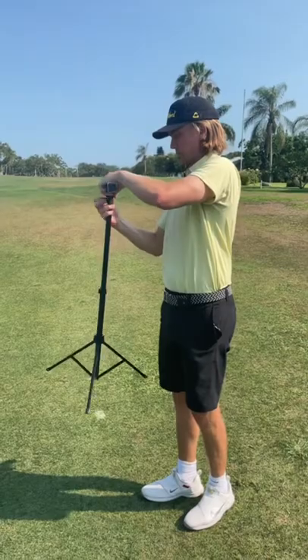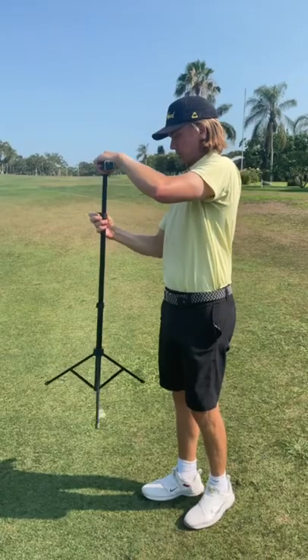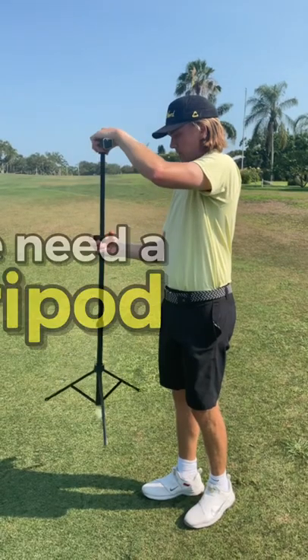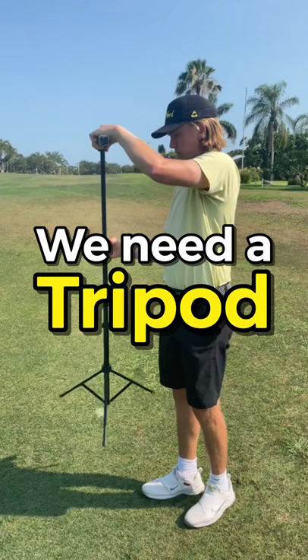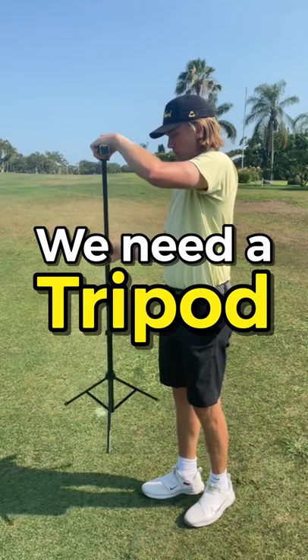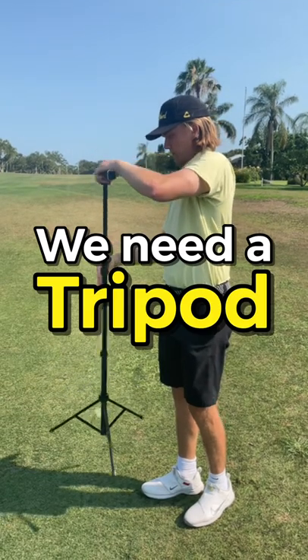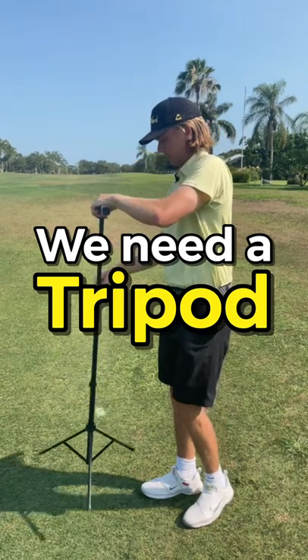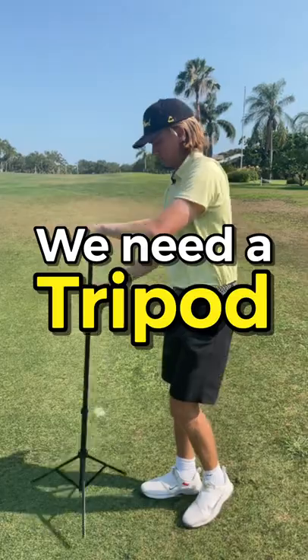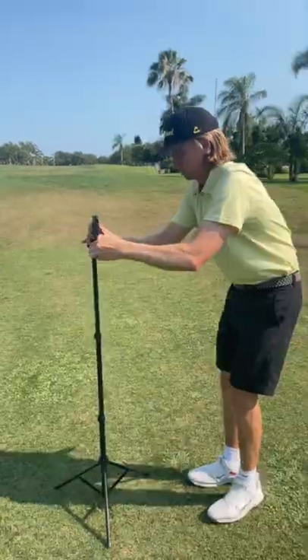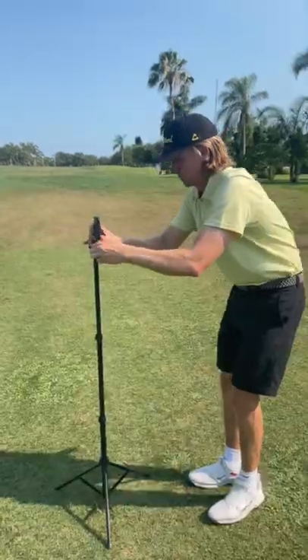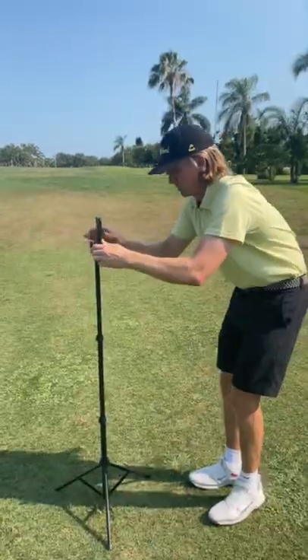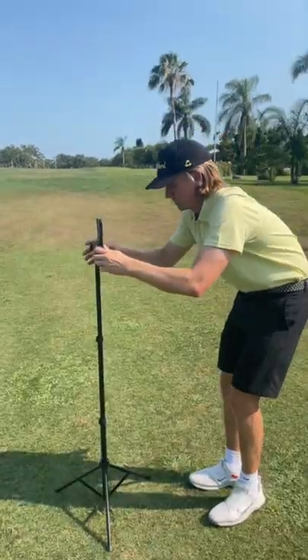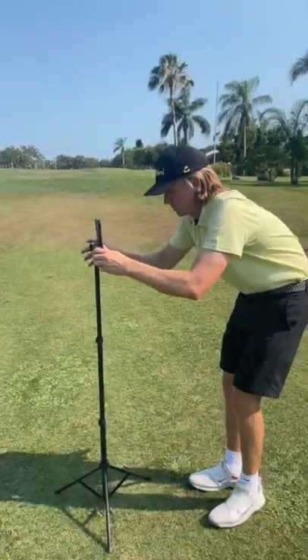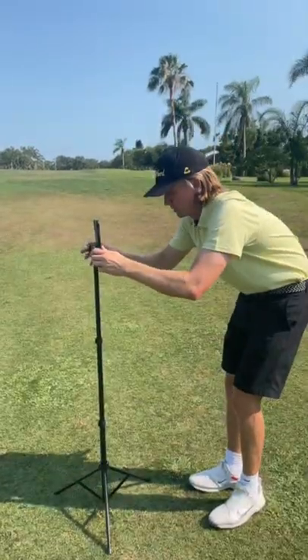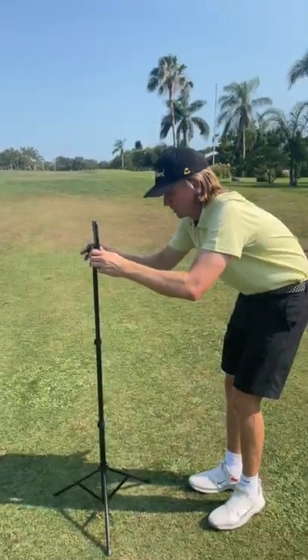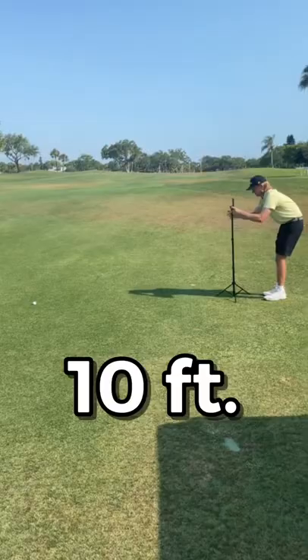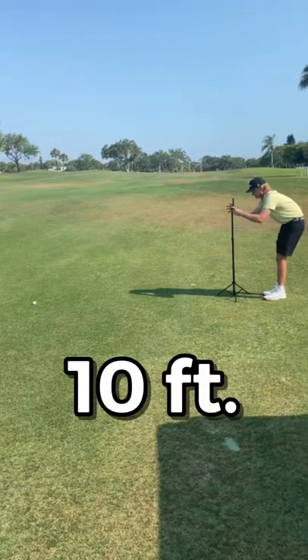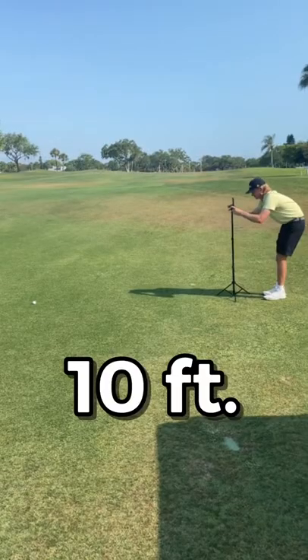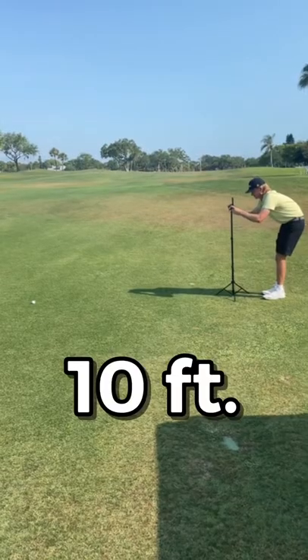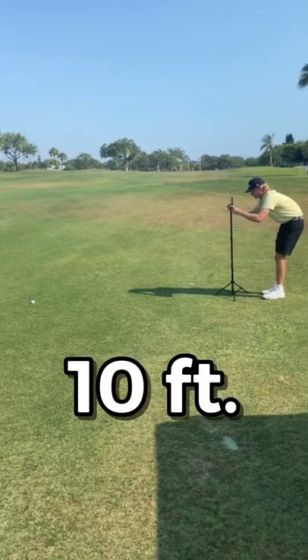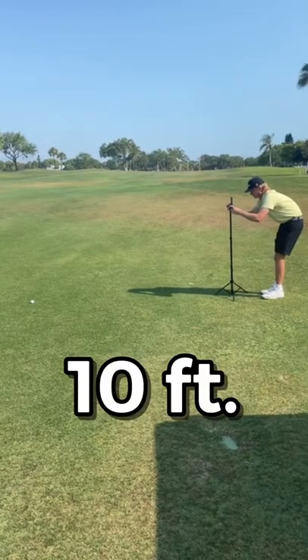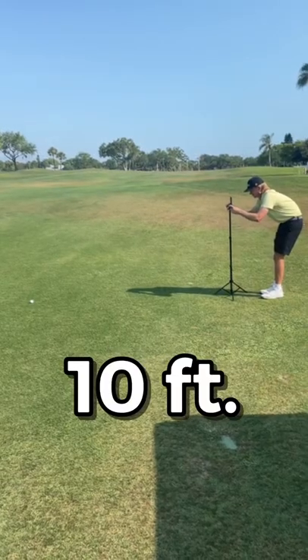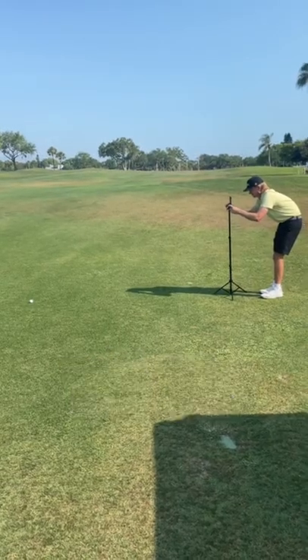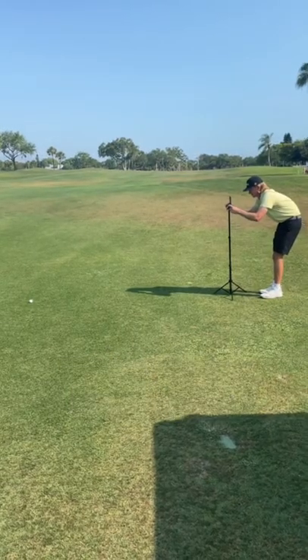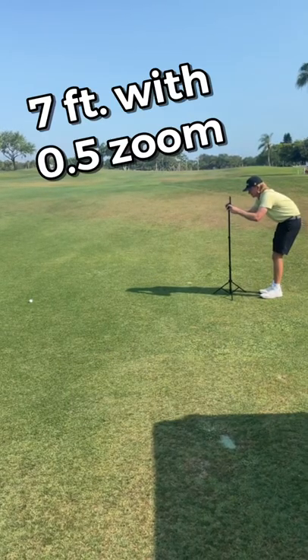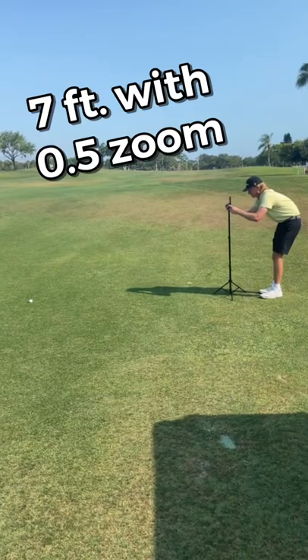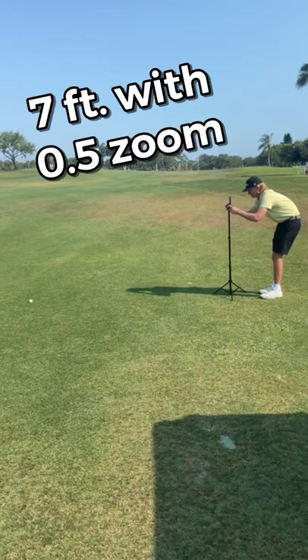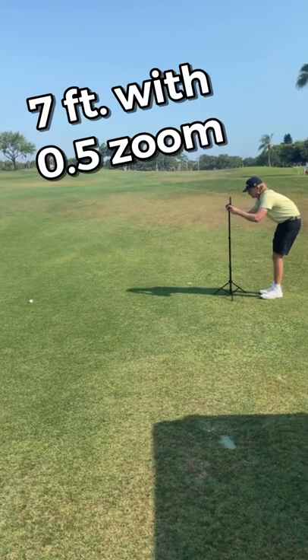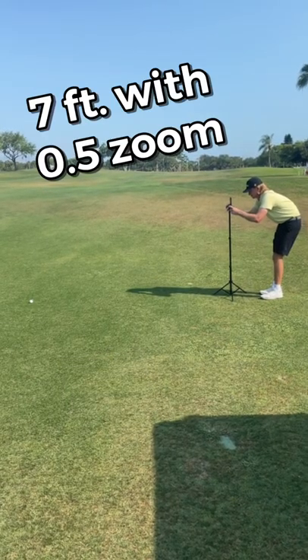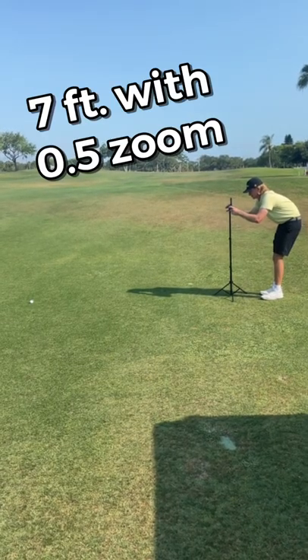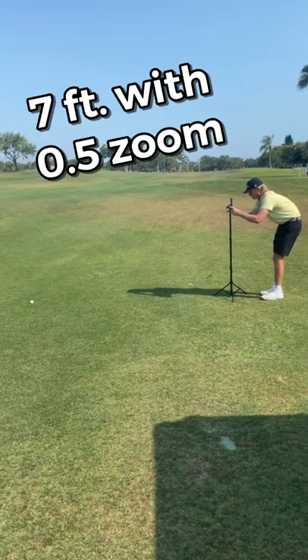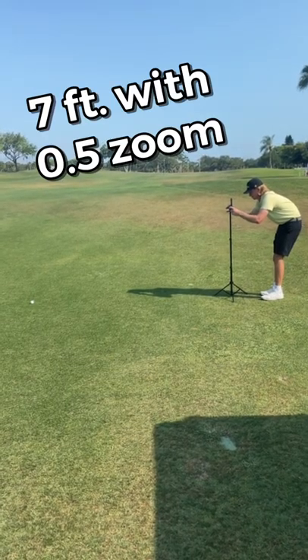First, we'll need a tripod. Set up your camera no more than 10 feet away, optimized at 7 feet with 0.5 zoom.